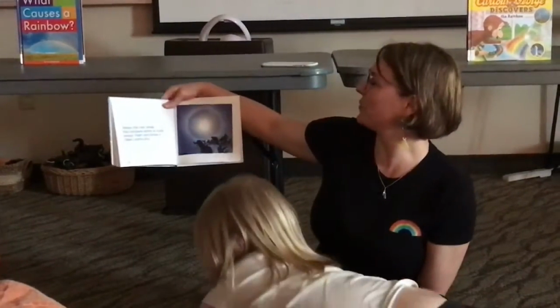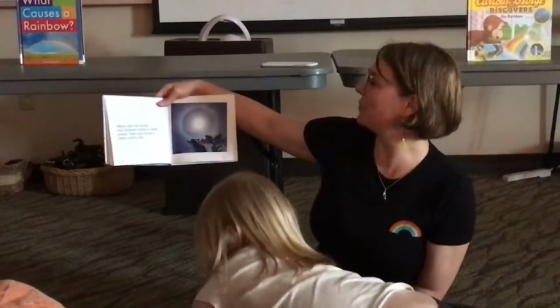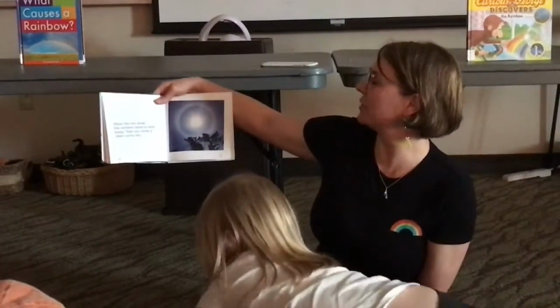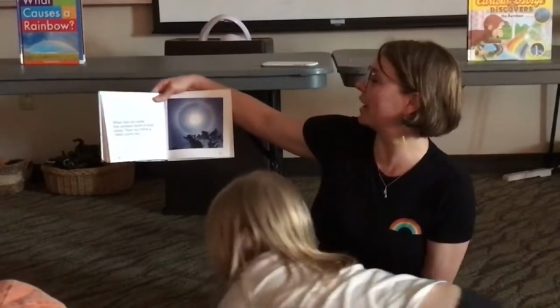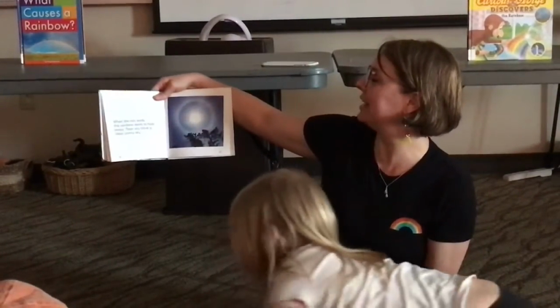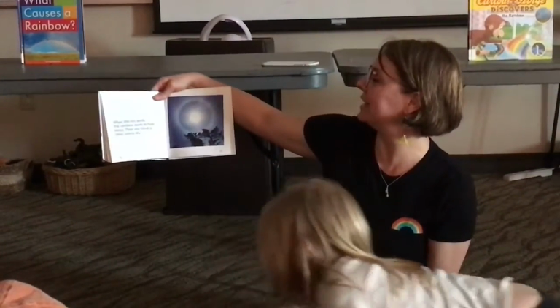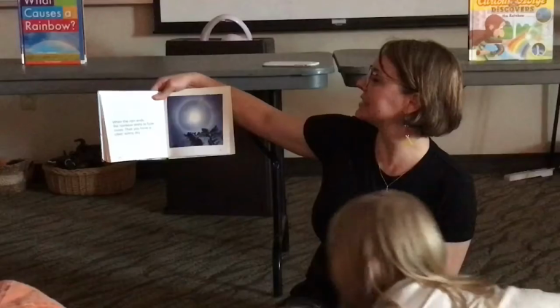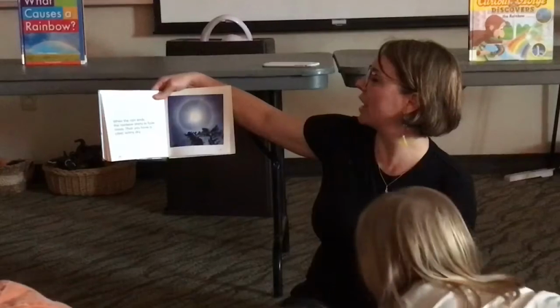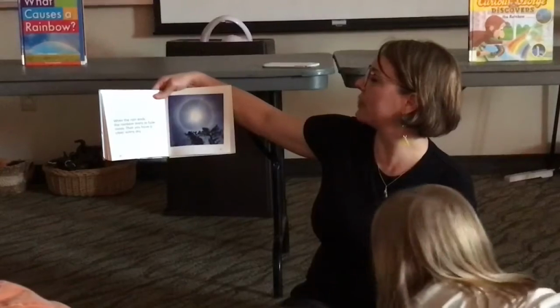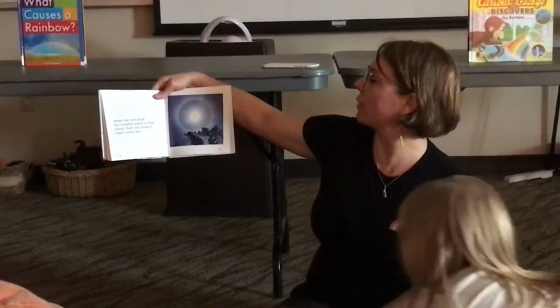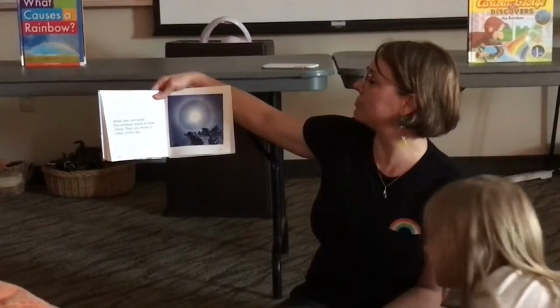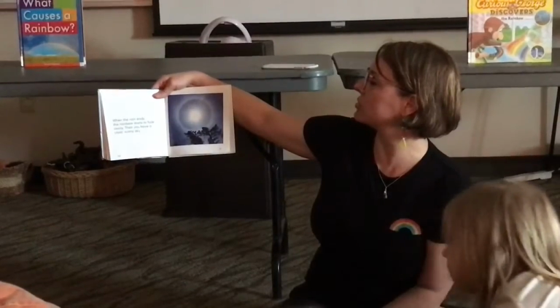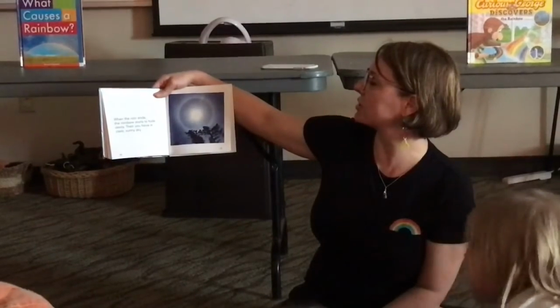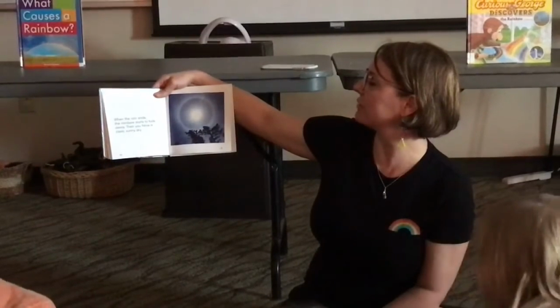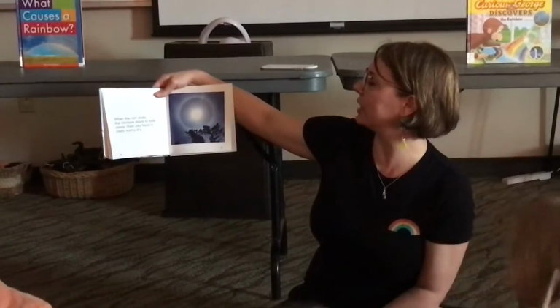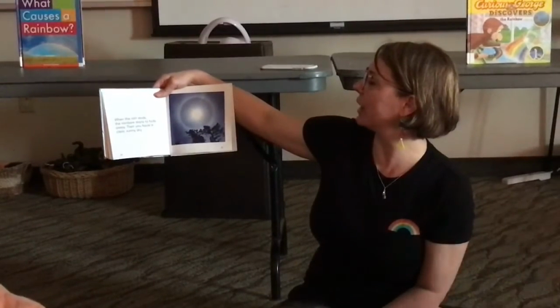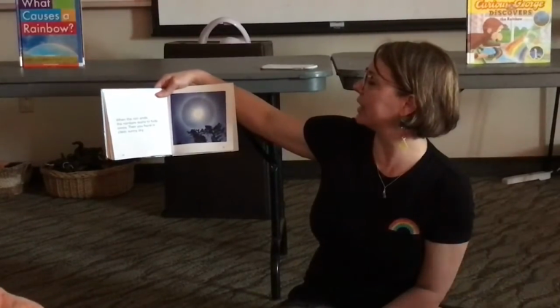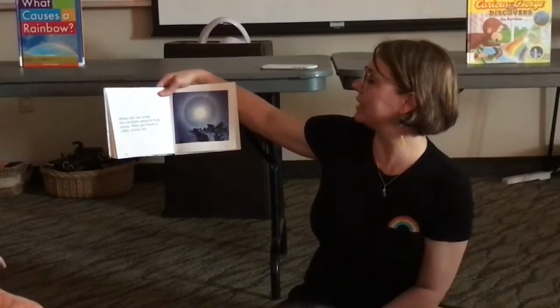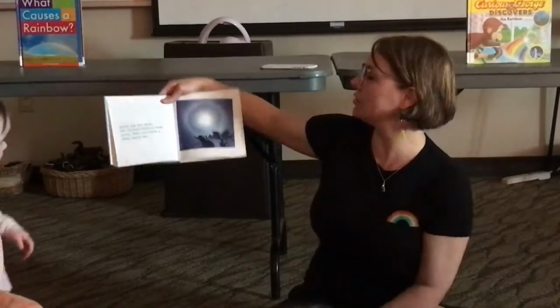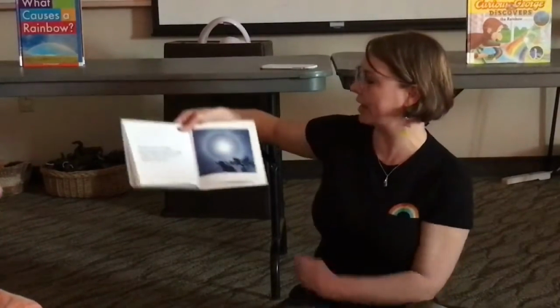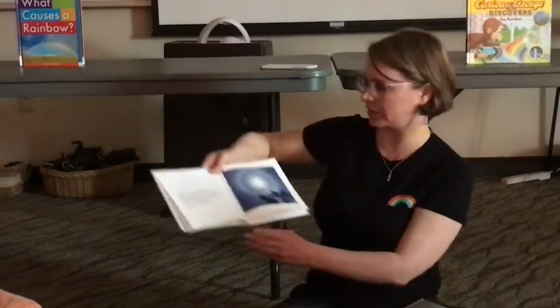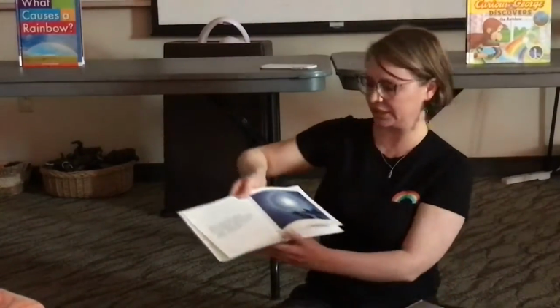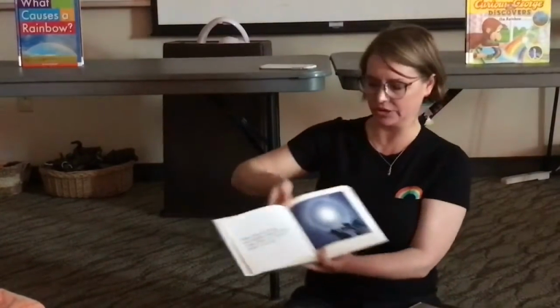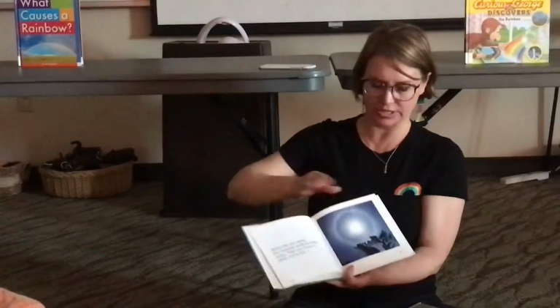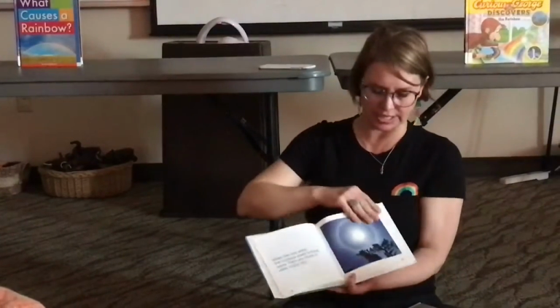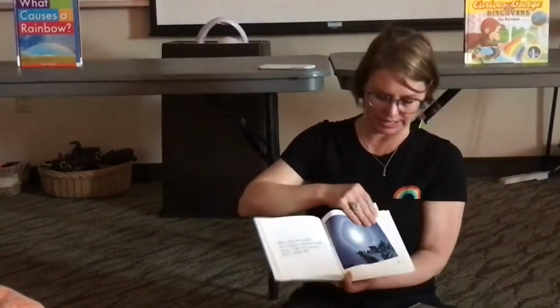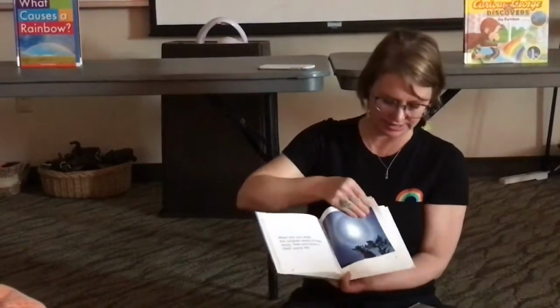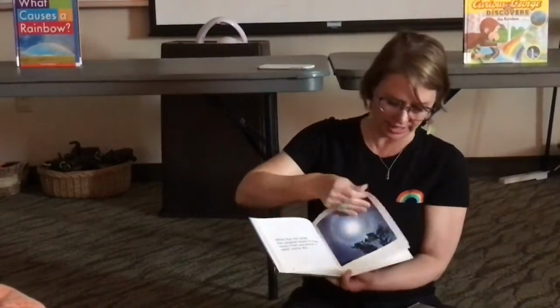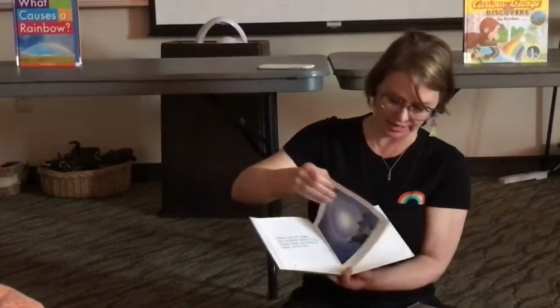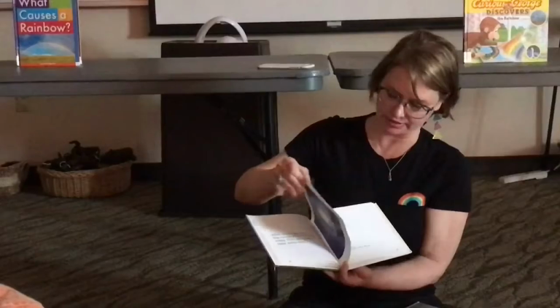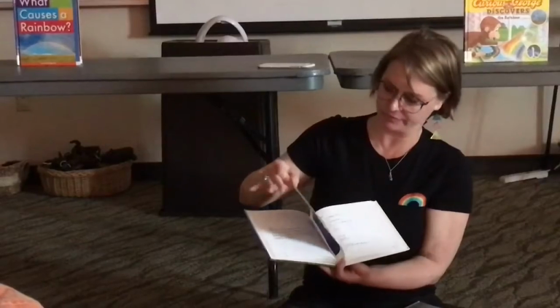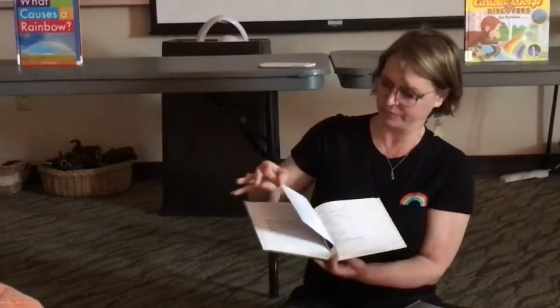When the rain ends, the rainbow starts to fade away. Then you have a clear, sunny sky. Cool!